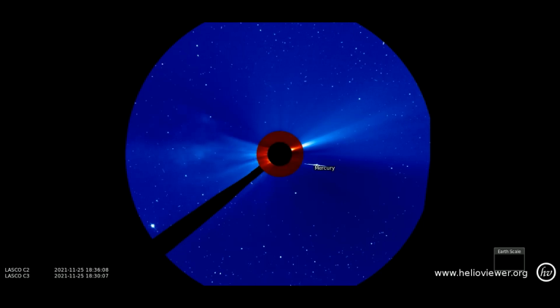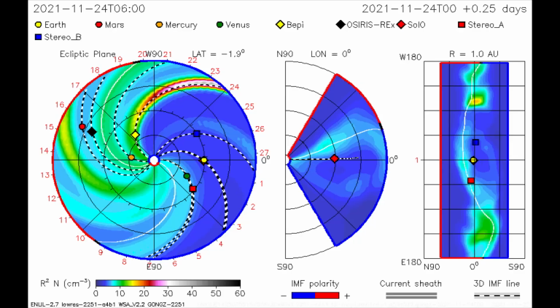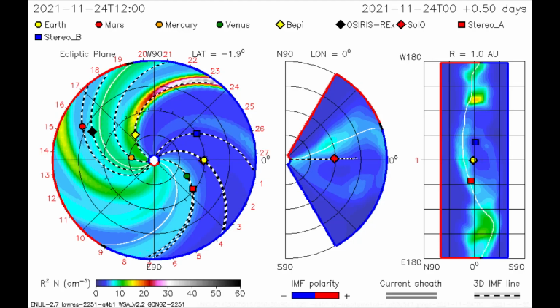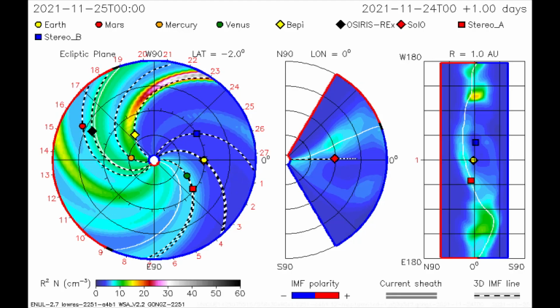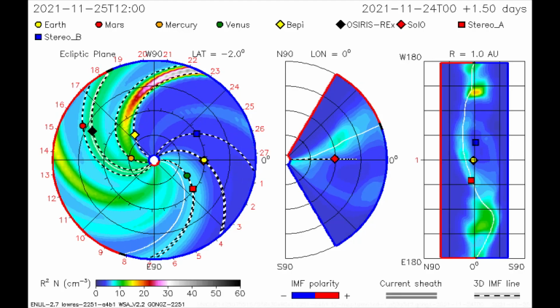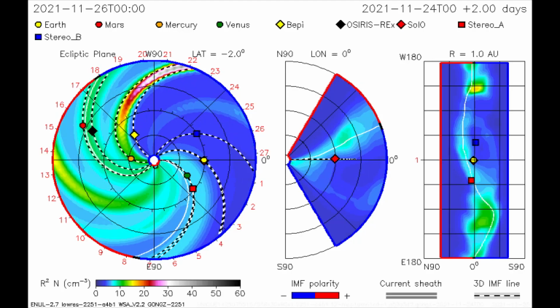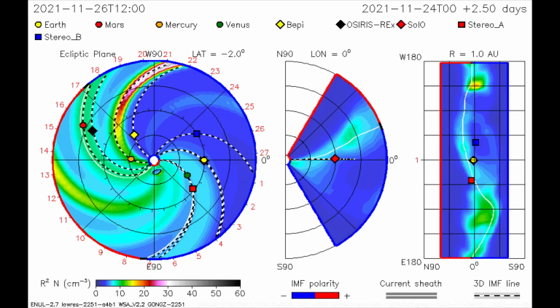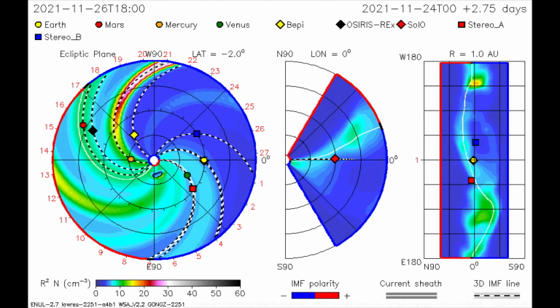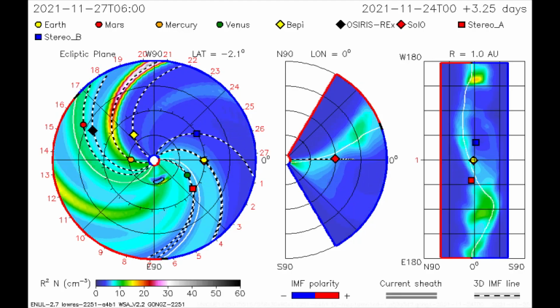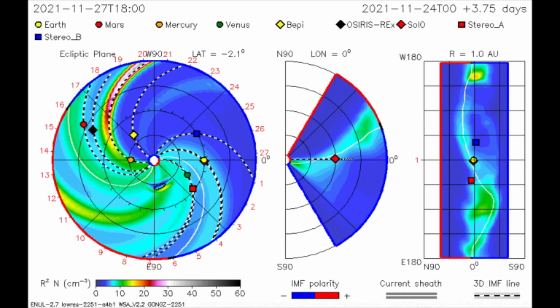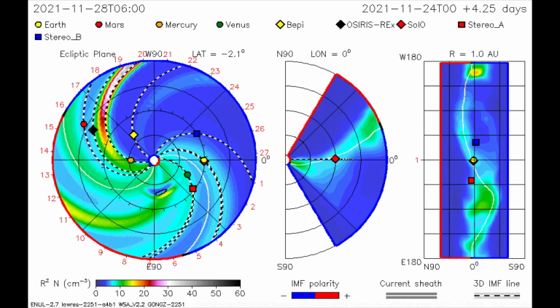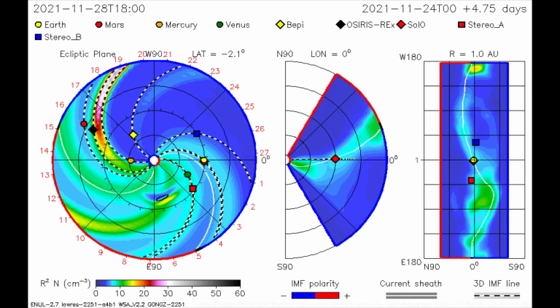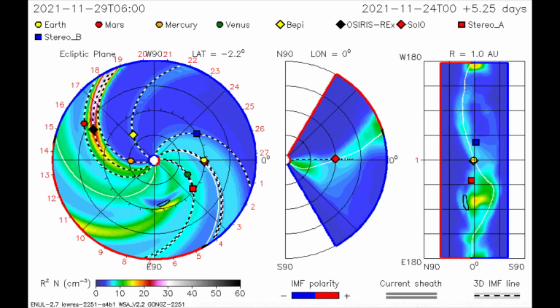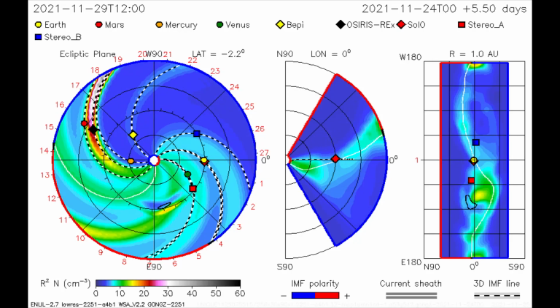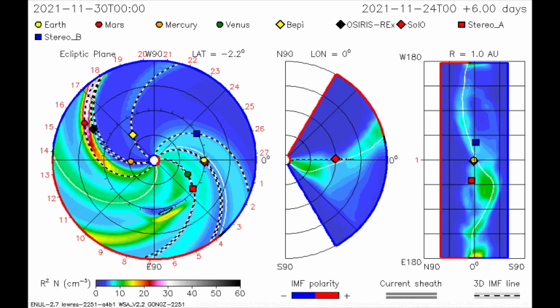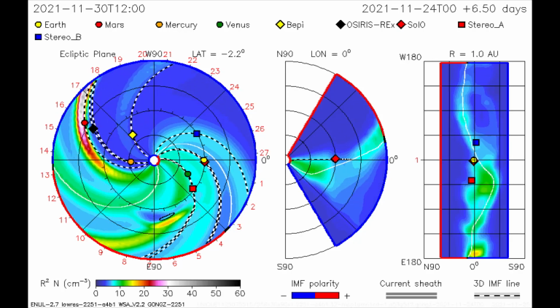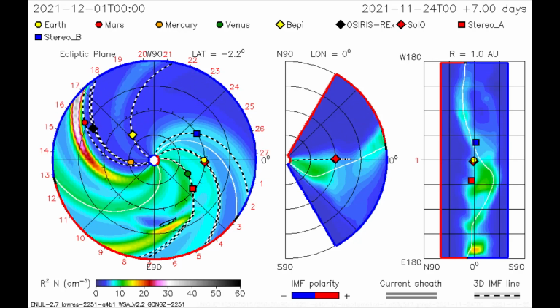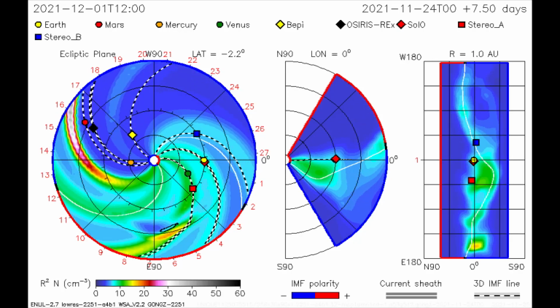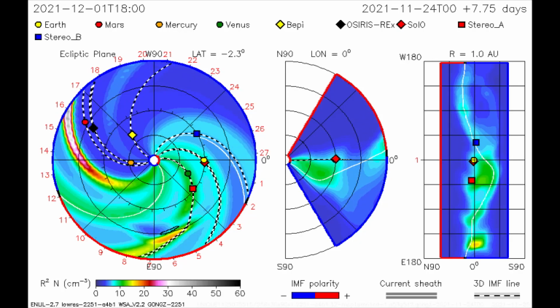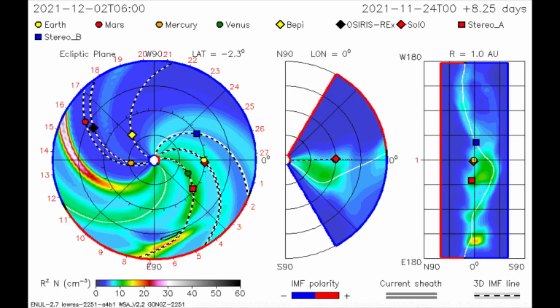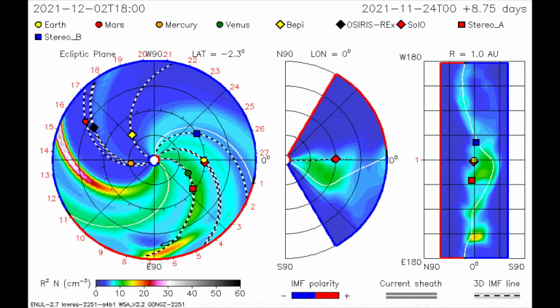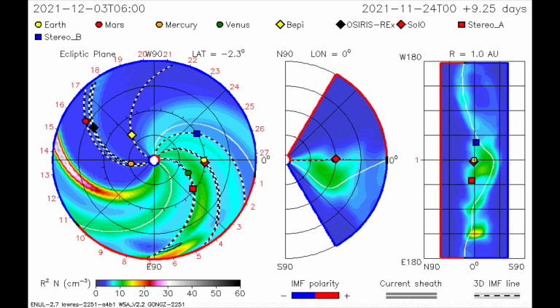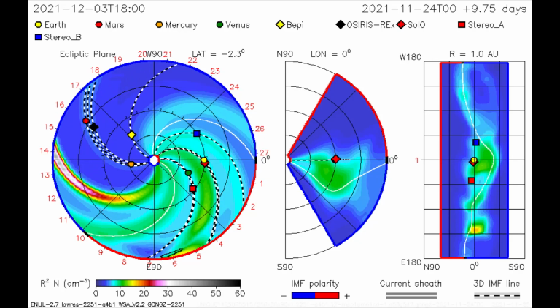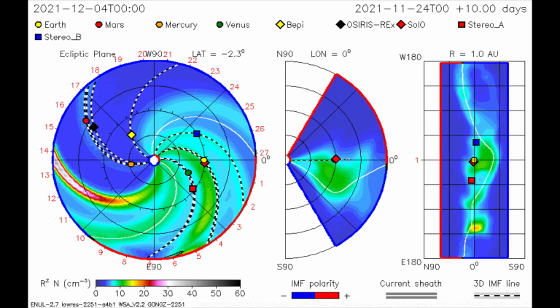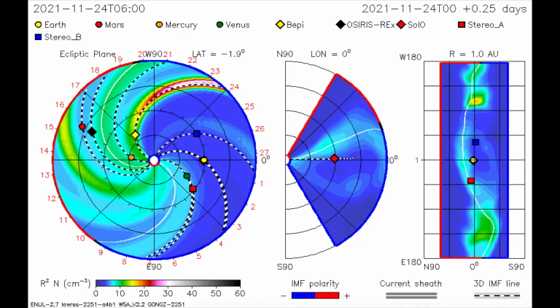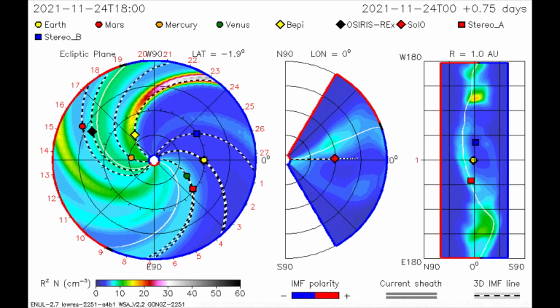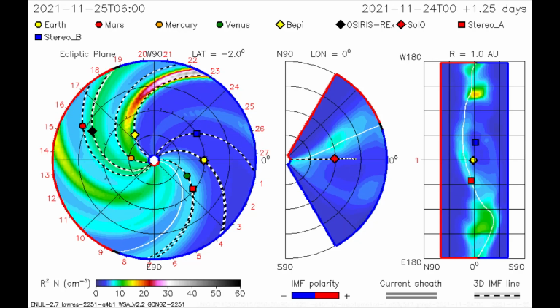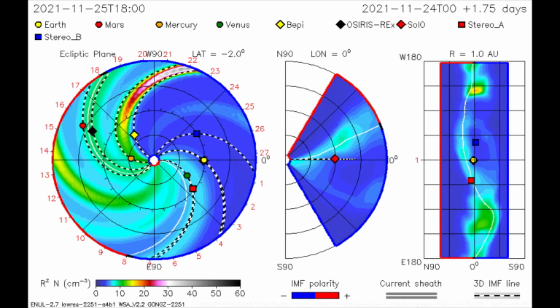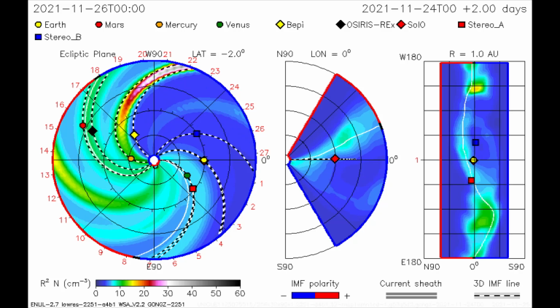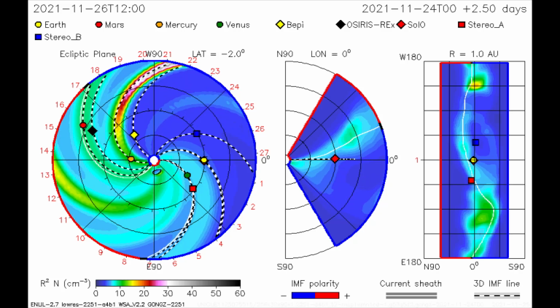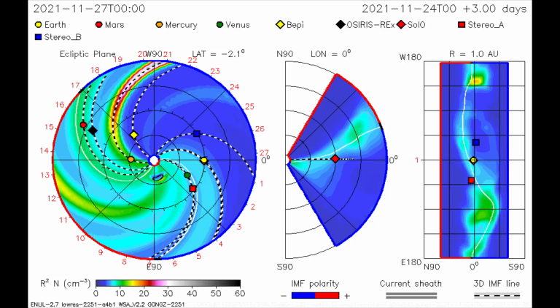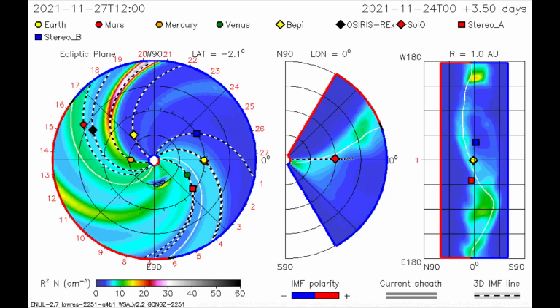The CME model maps the path of this flare from the 25th, as it misses all the inner planets.